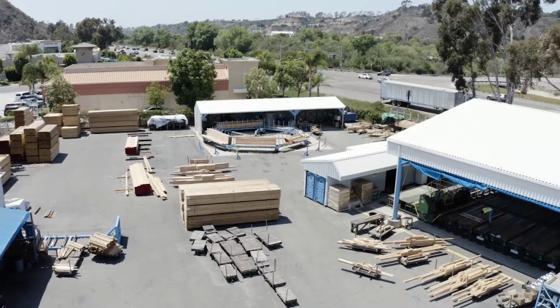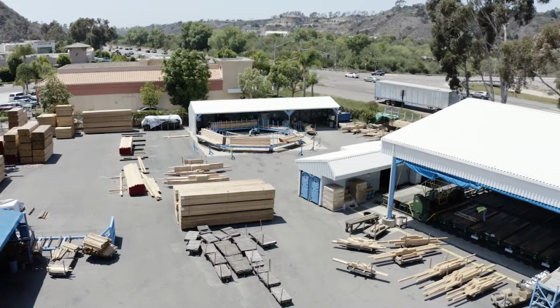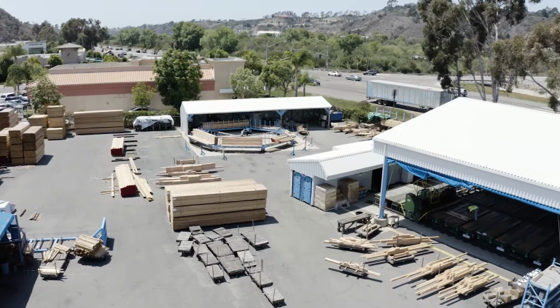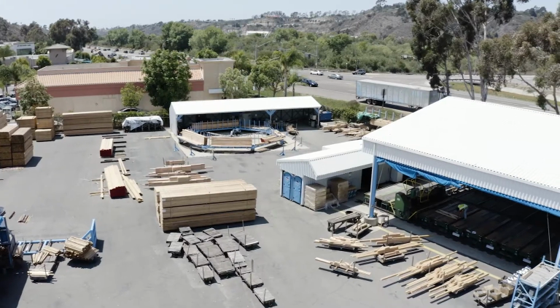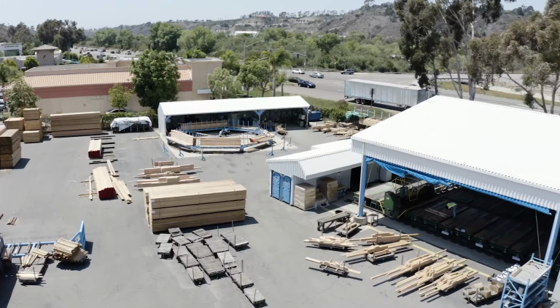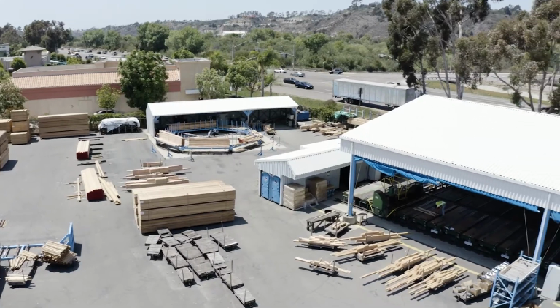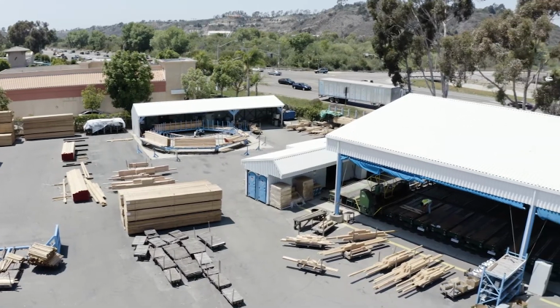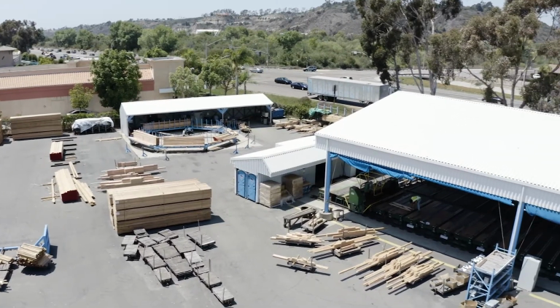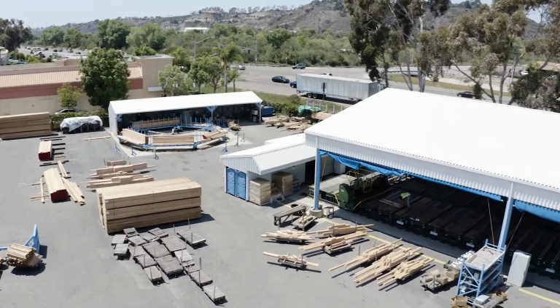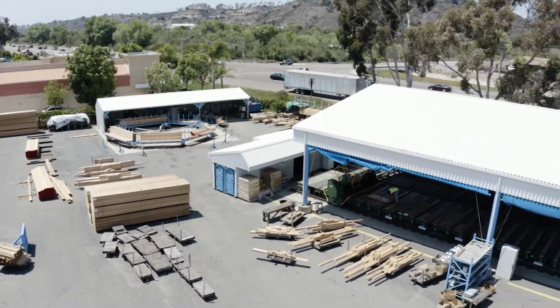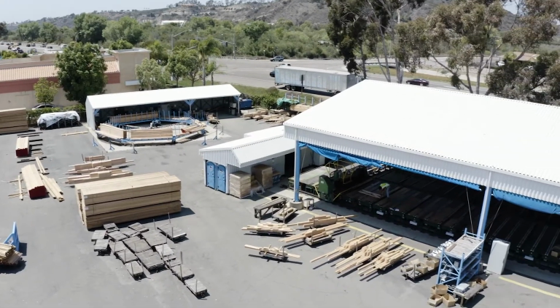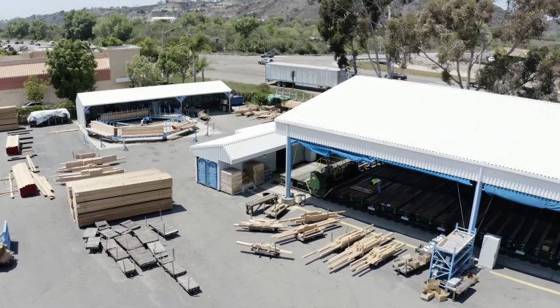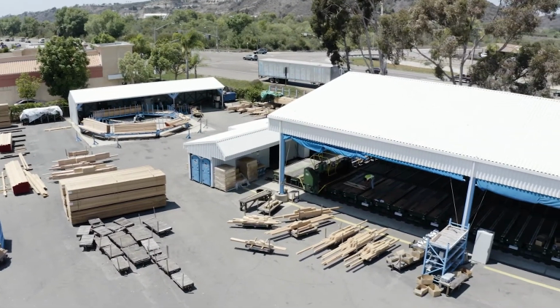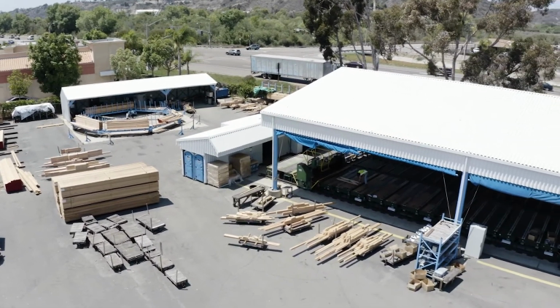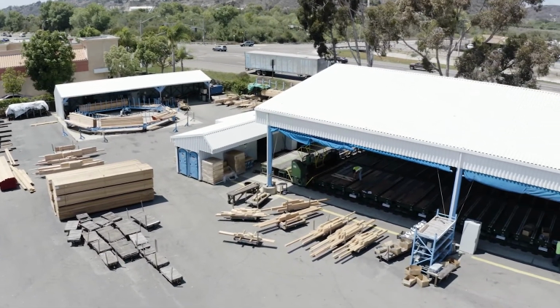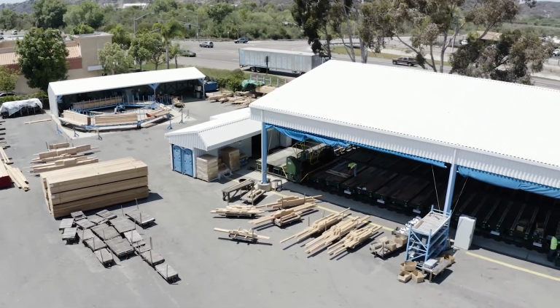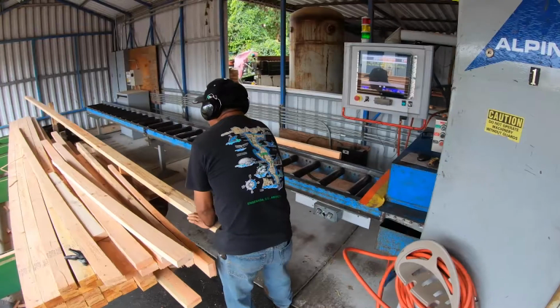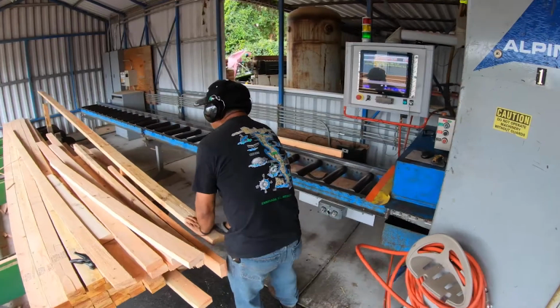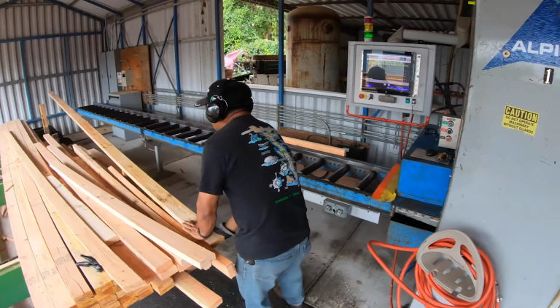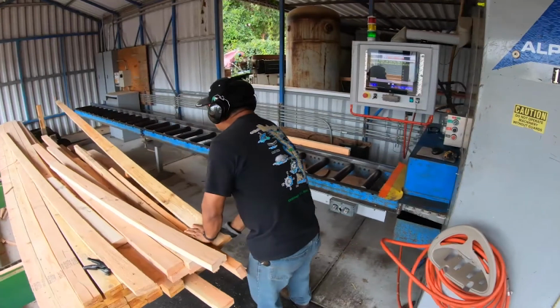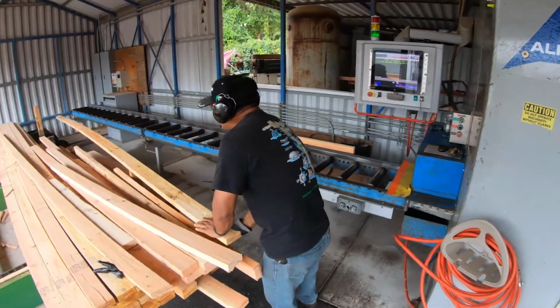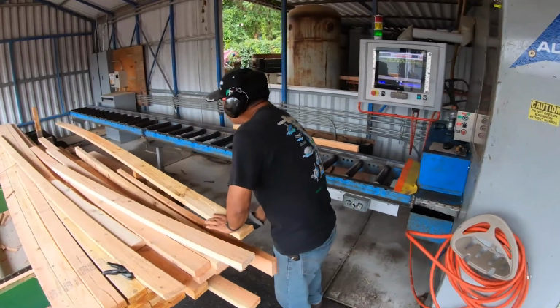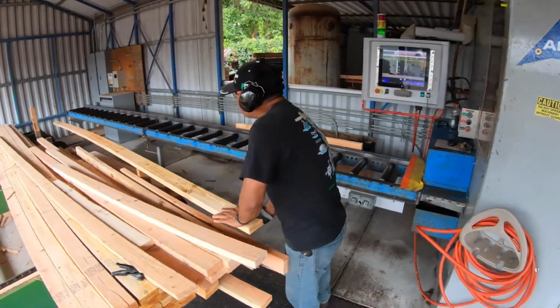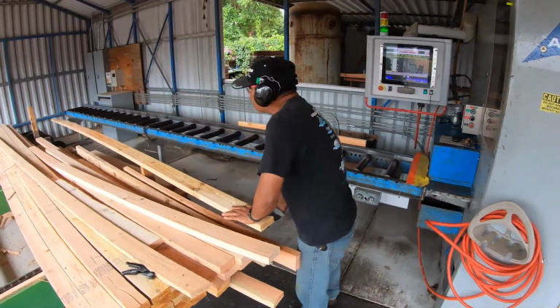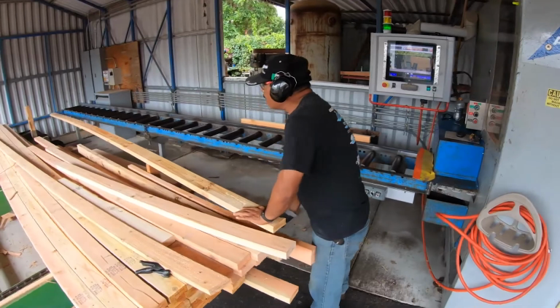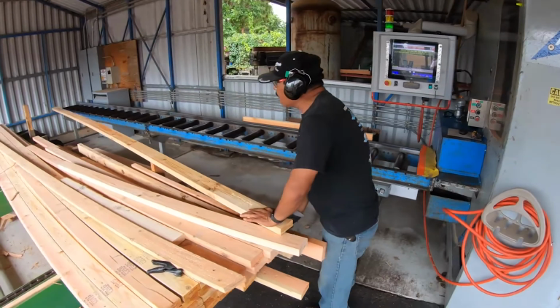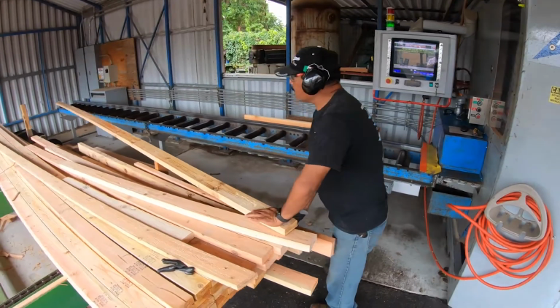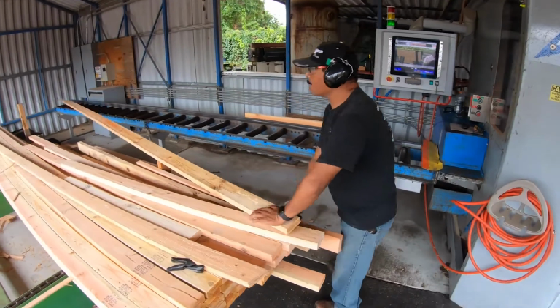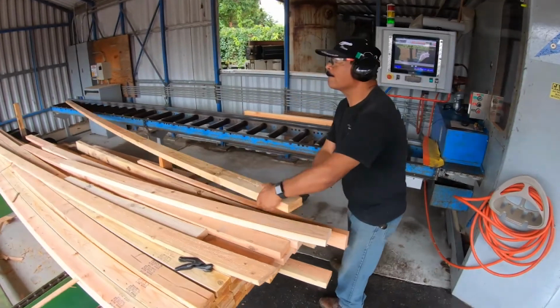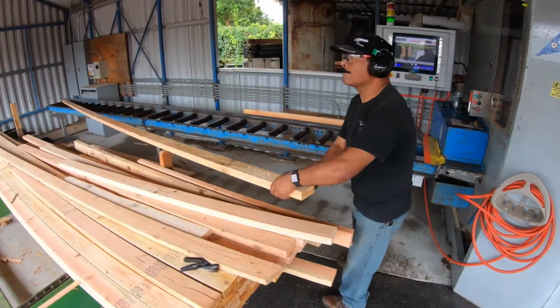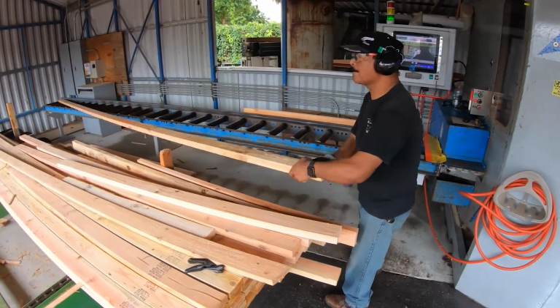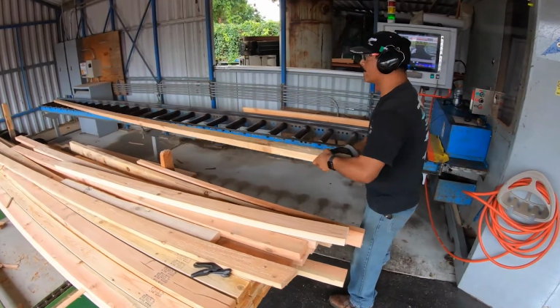Our production line, we're about 7,000 board feet a day, 25 to 35,000 board feet a week.